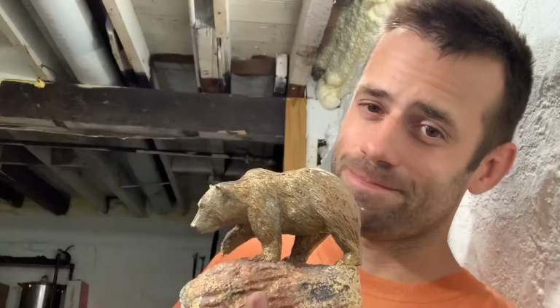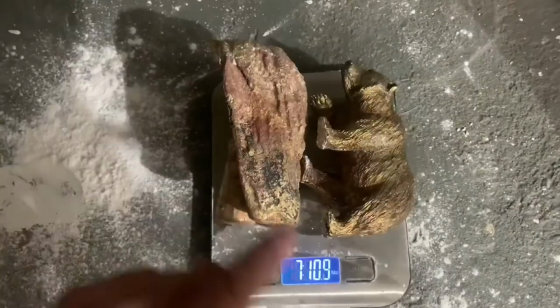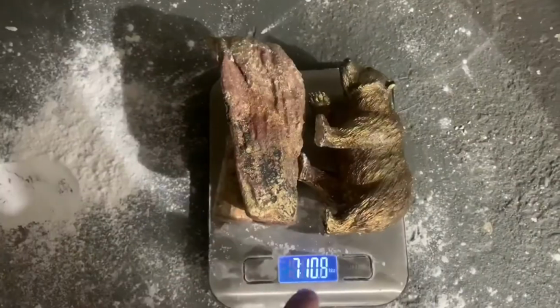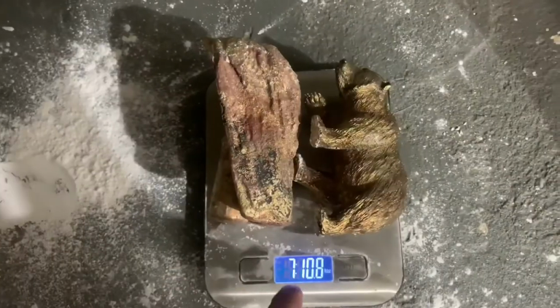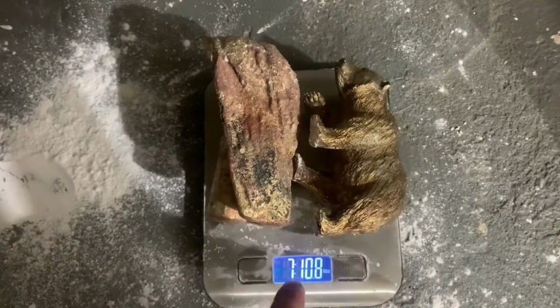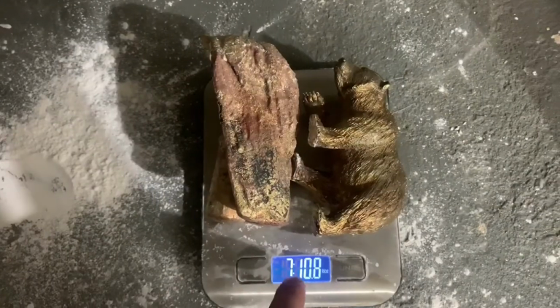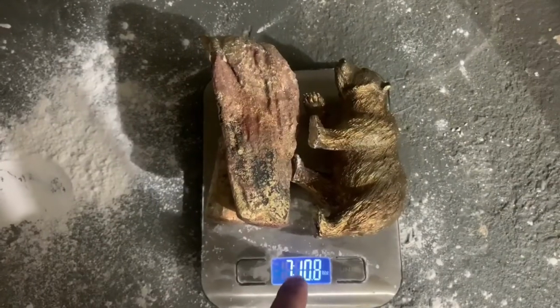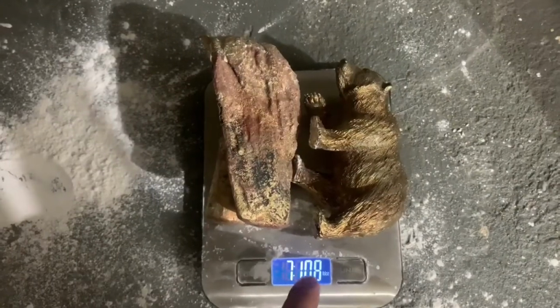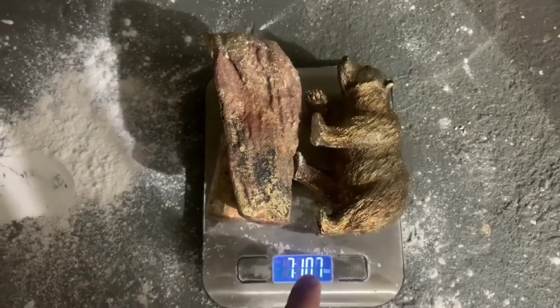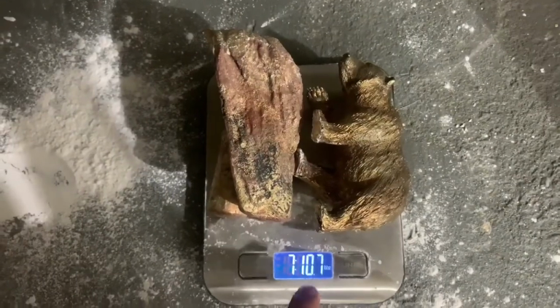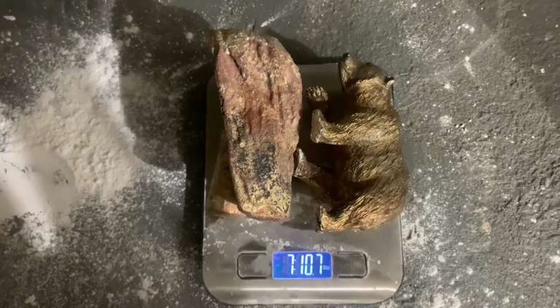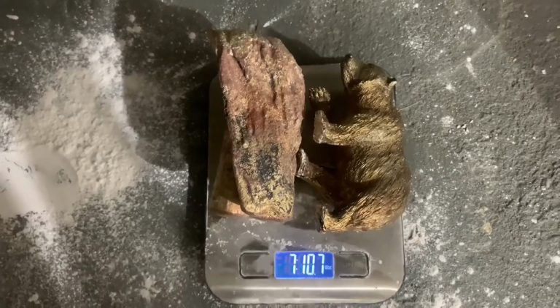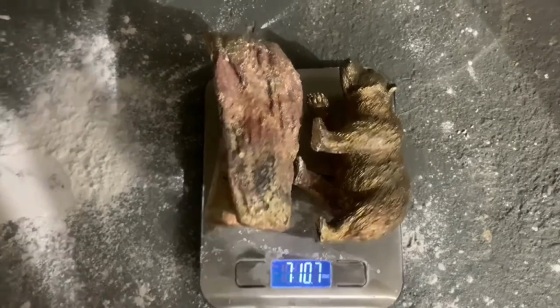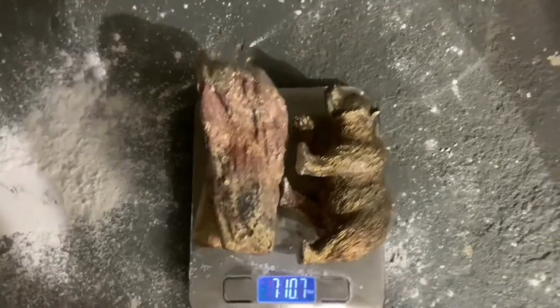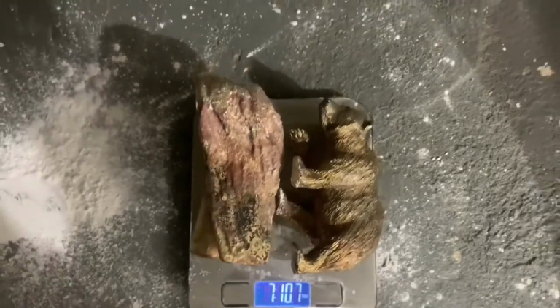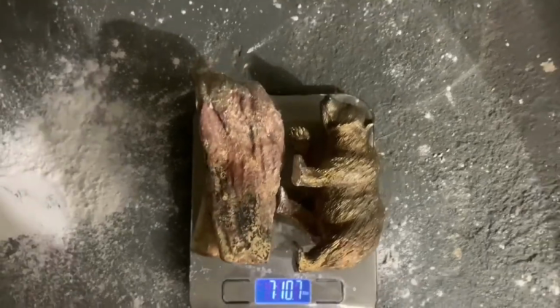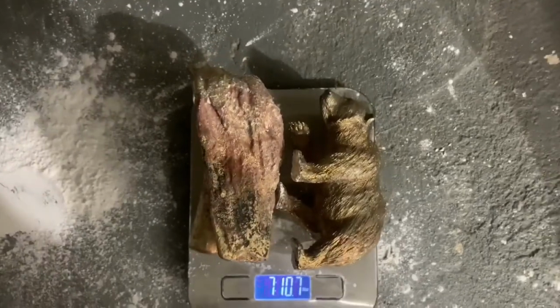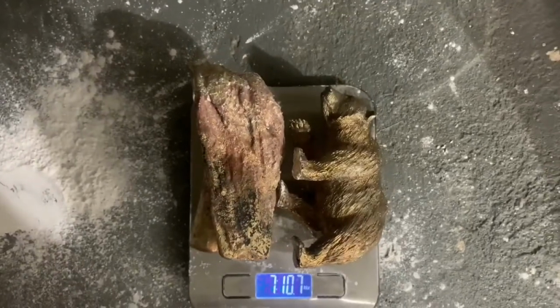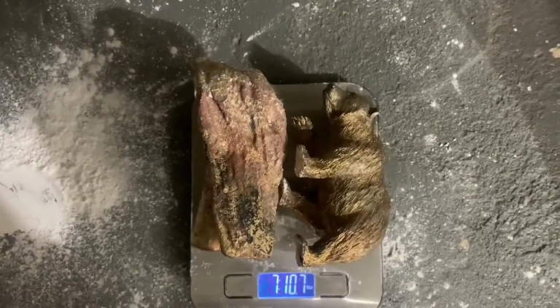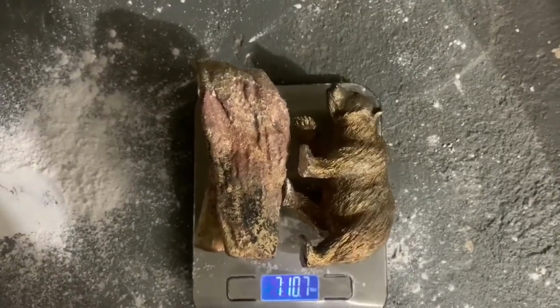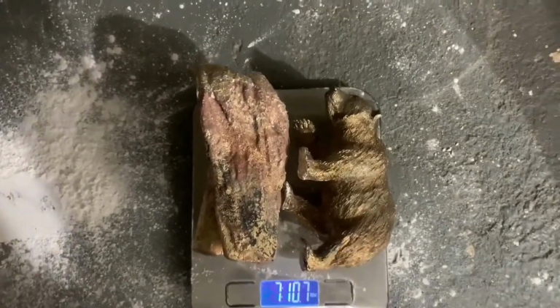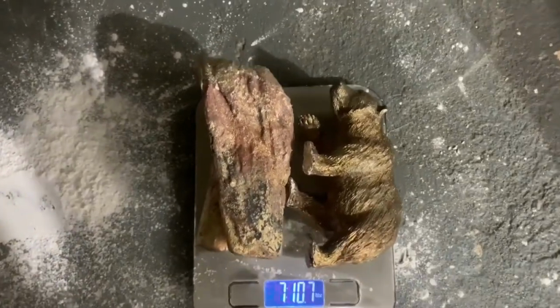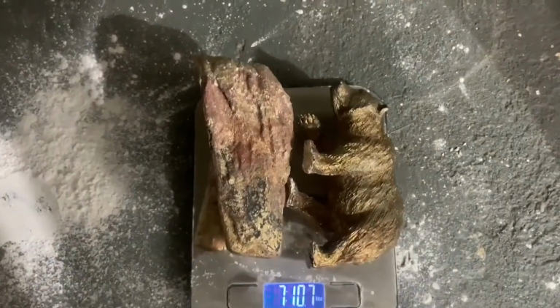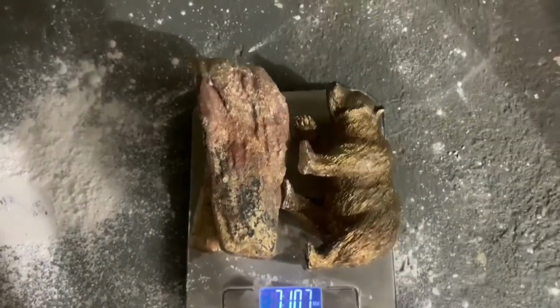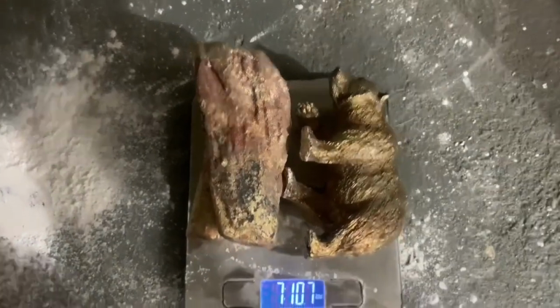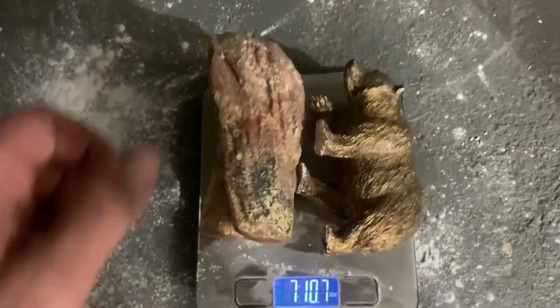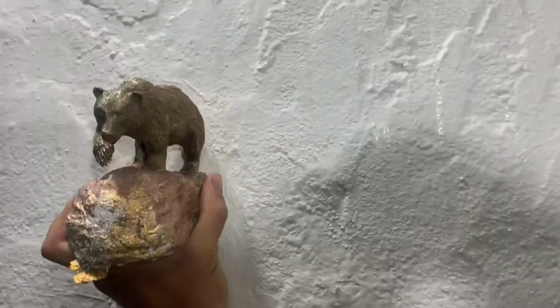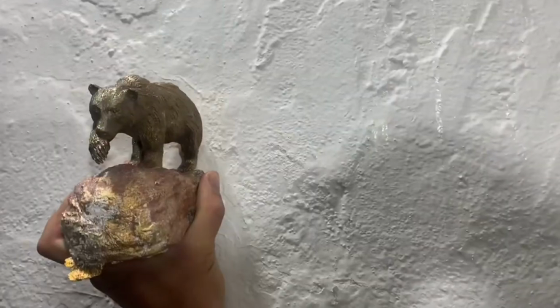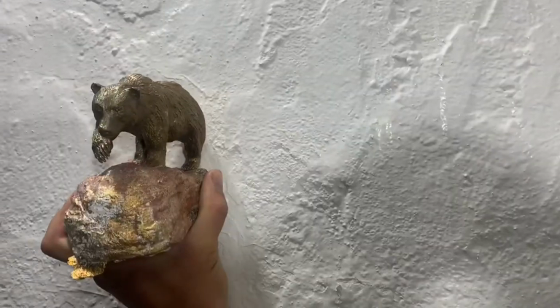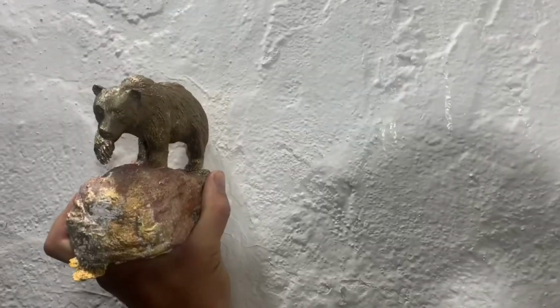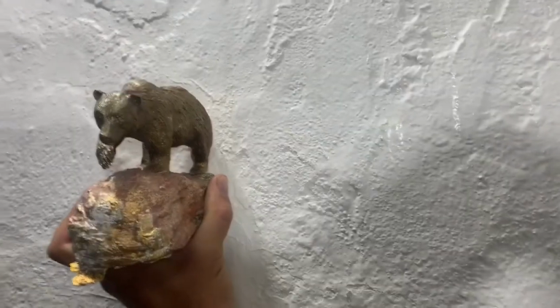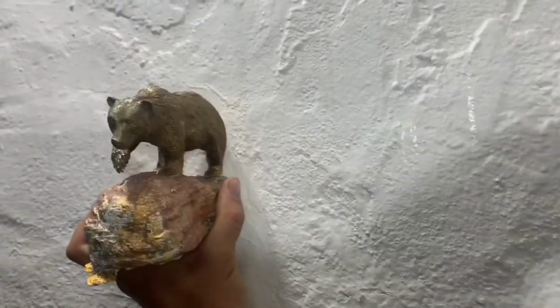Look at that — seven pounds, ten ounces. This thing's as heavy as a baby. It might look good as a walnut though.